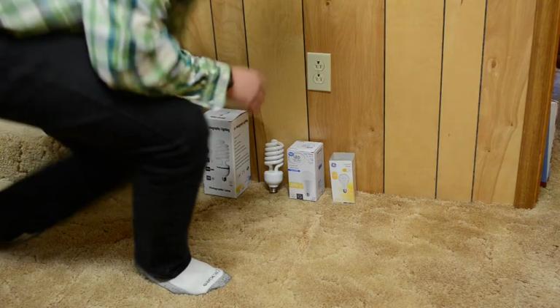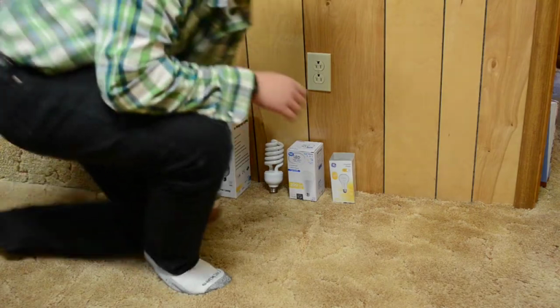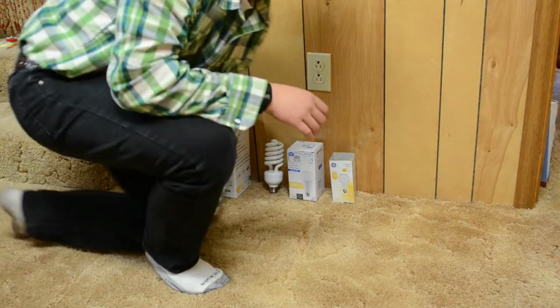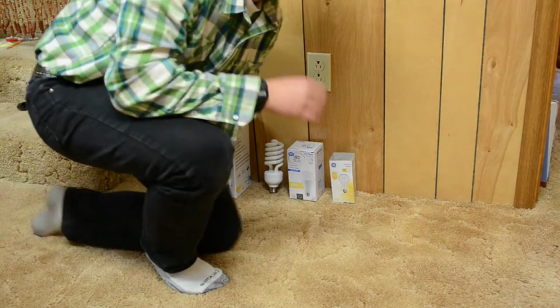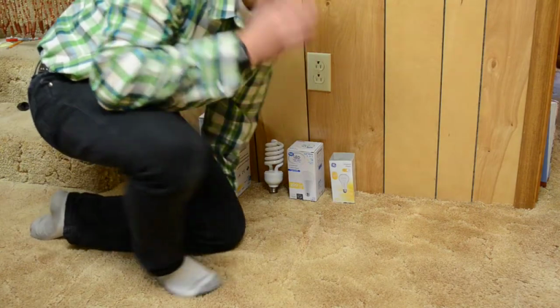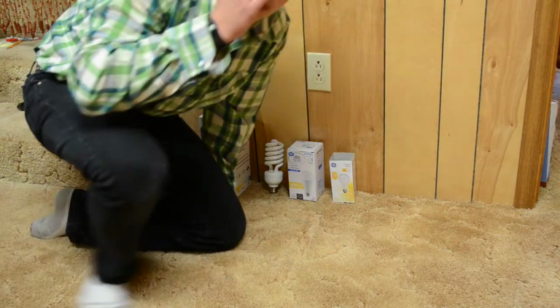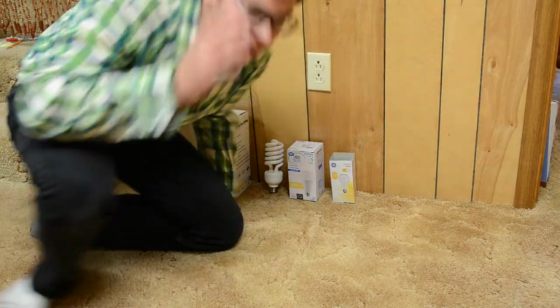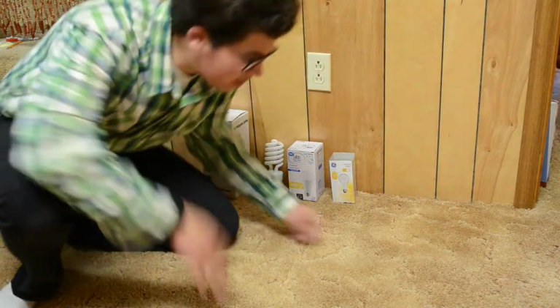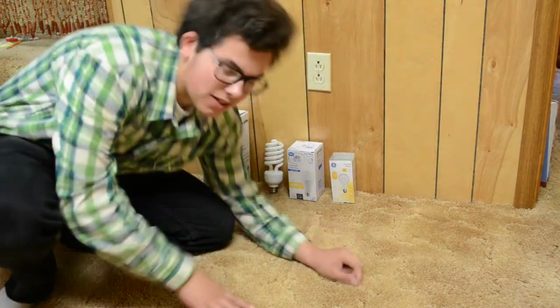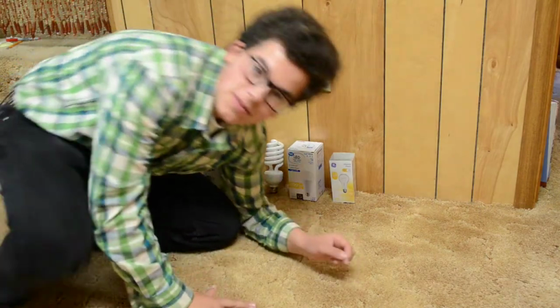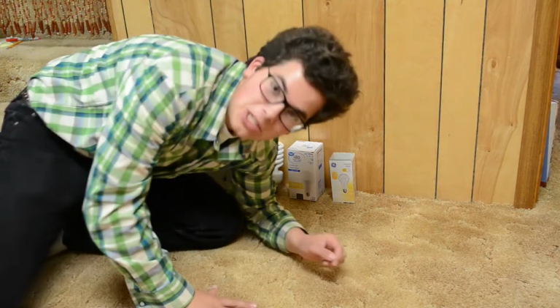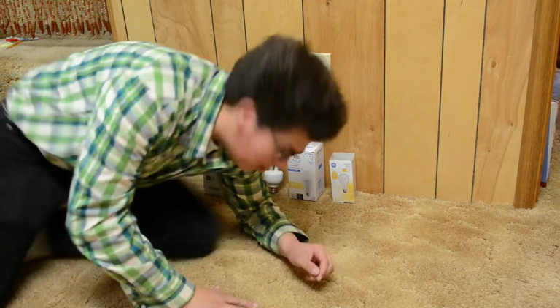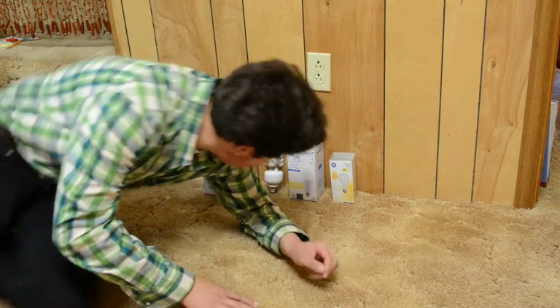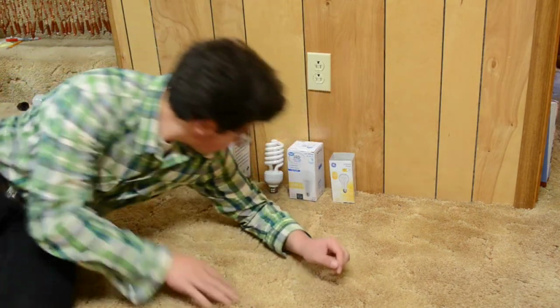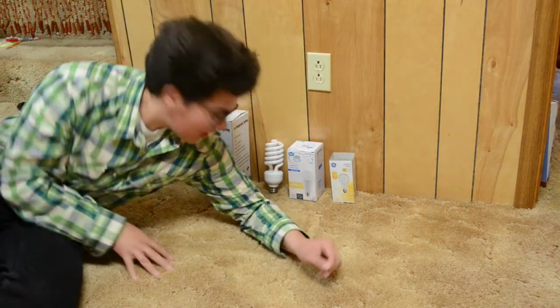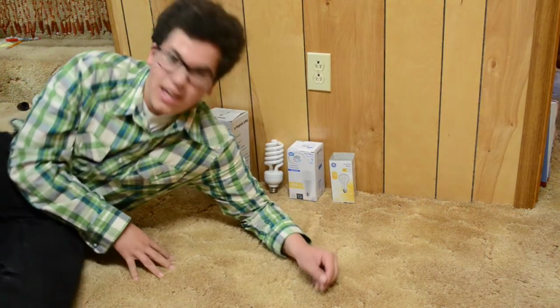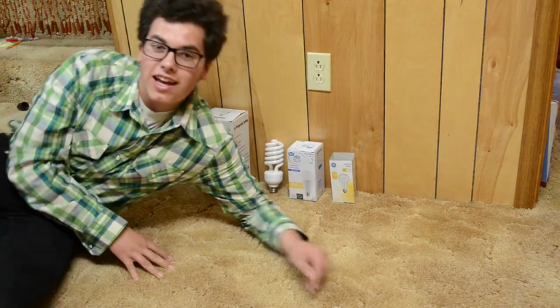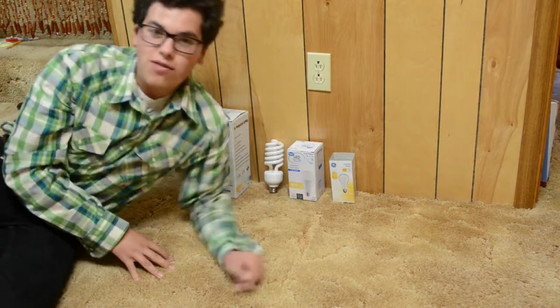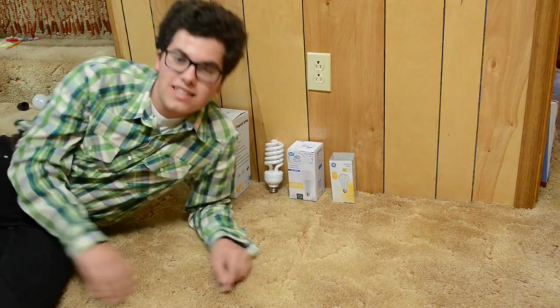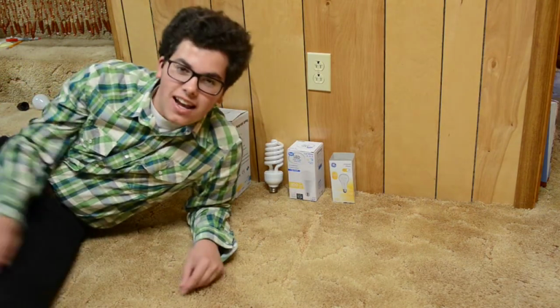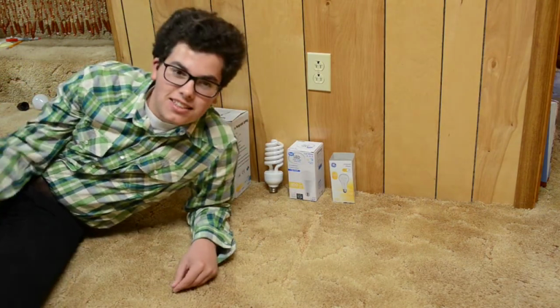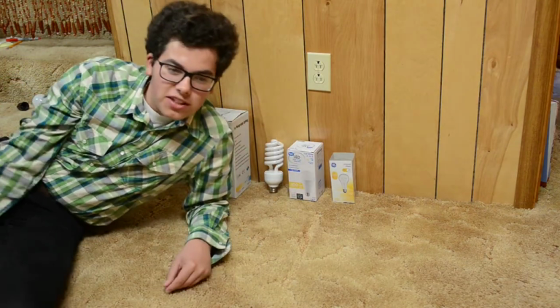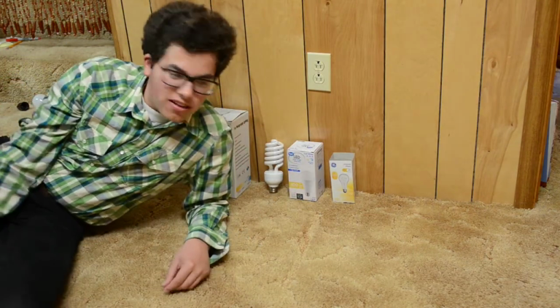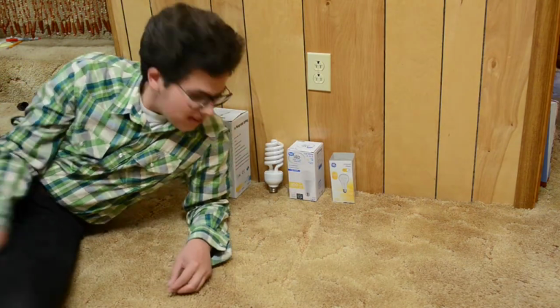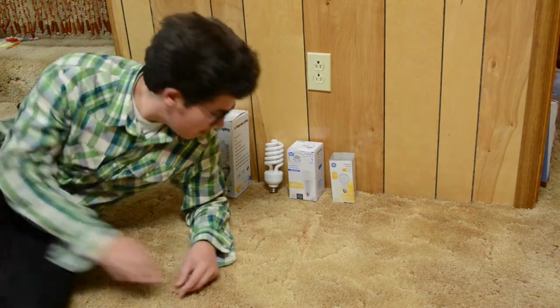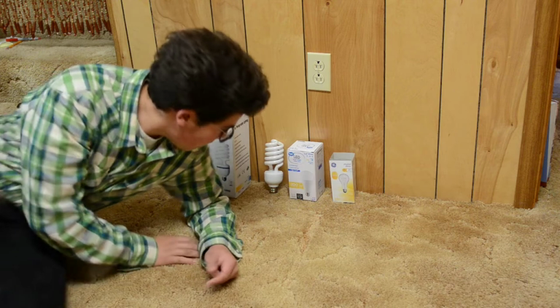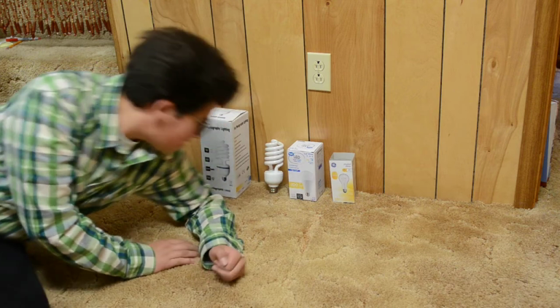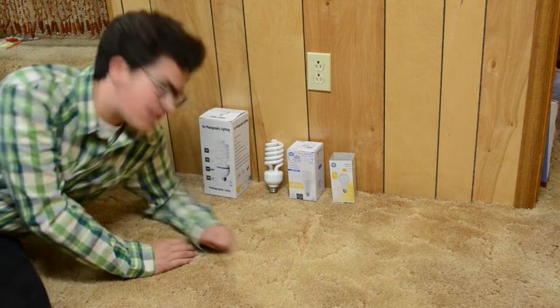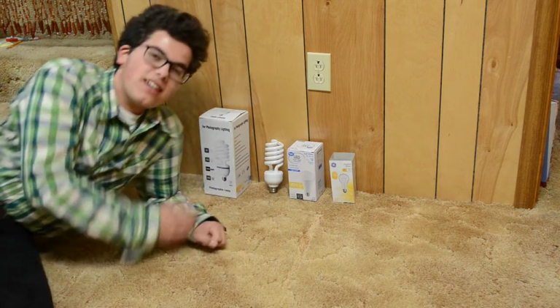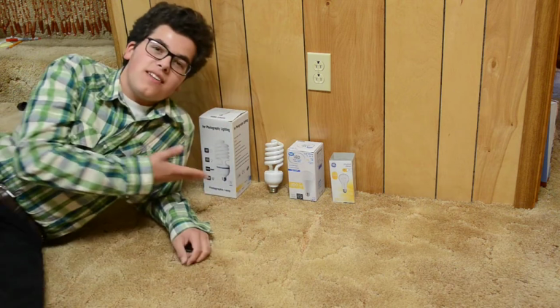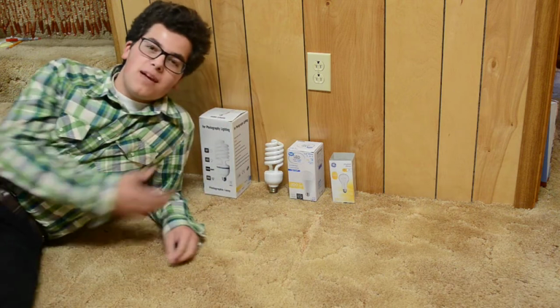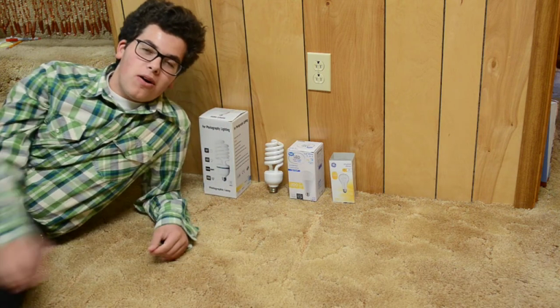Hello and welcome, viewers, to a fantastic video about these light bulbs.